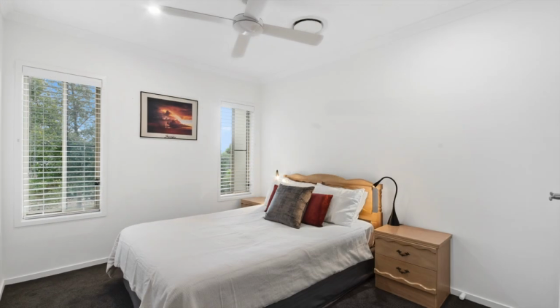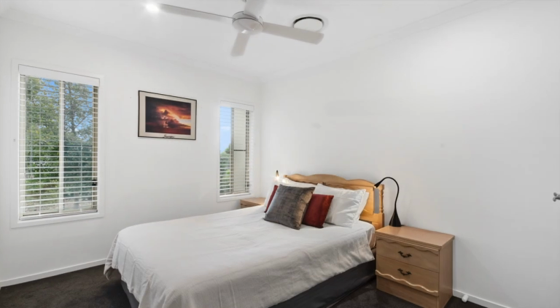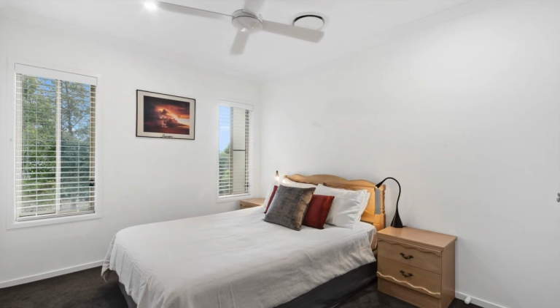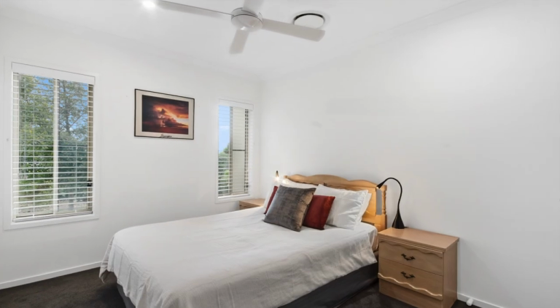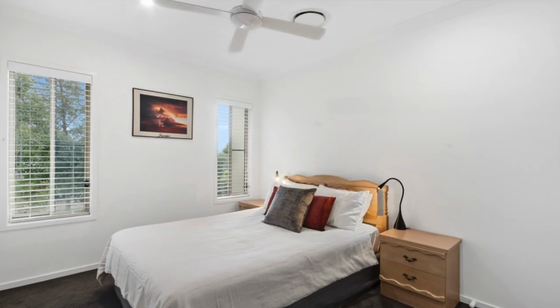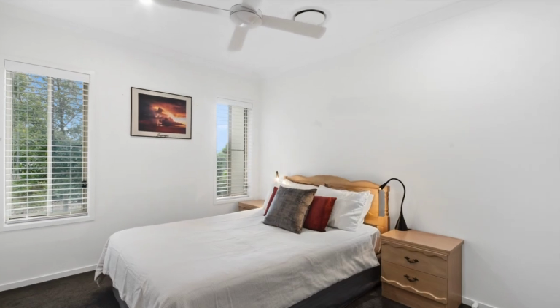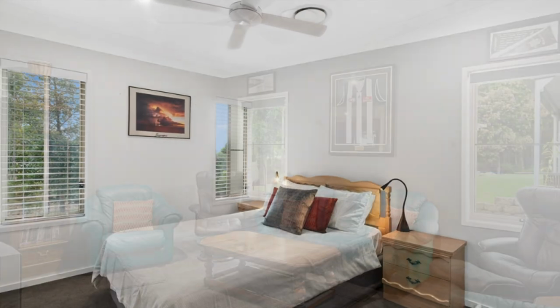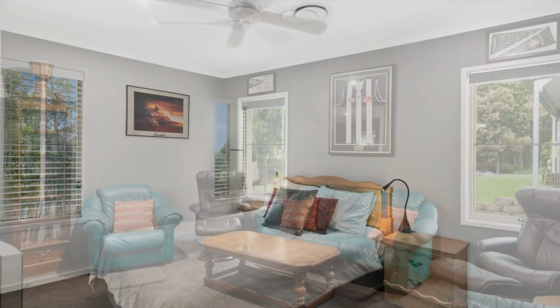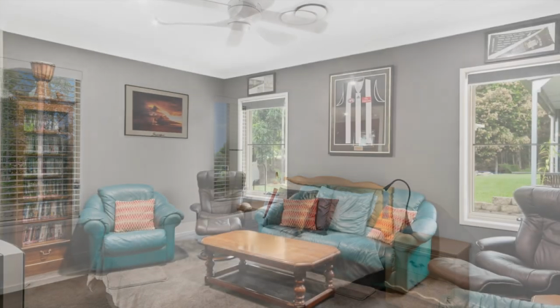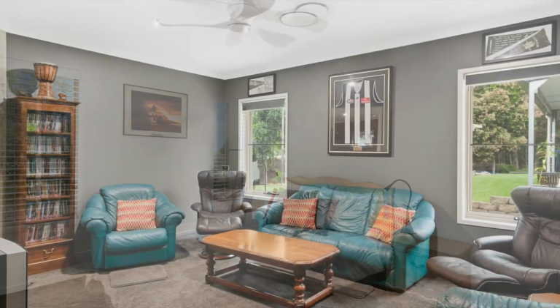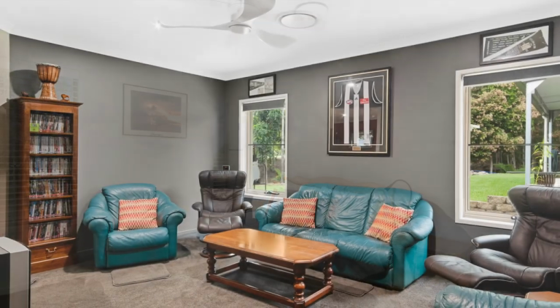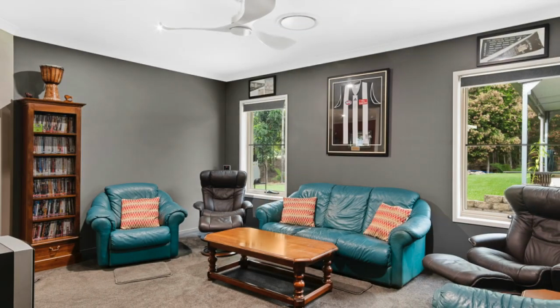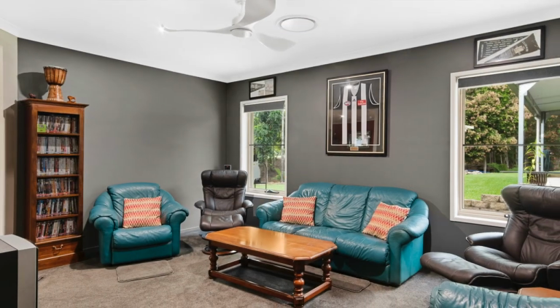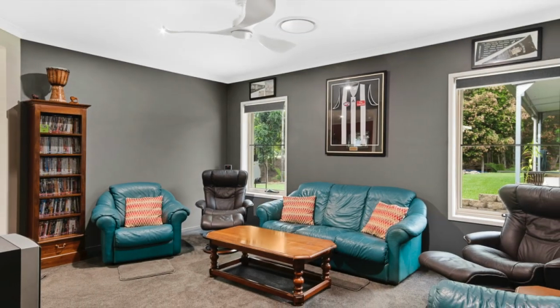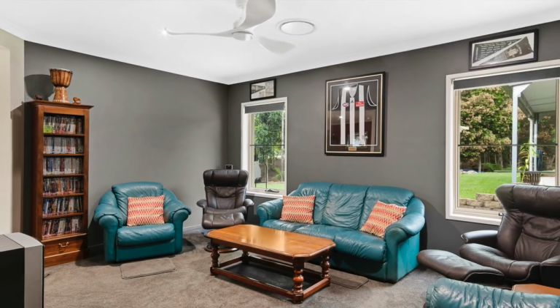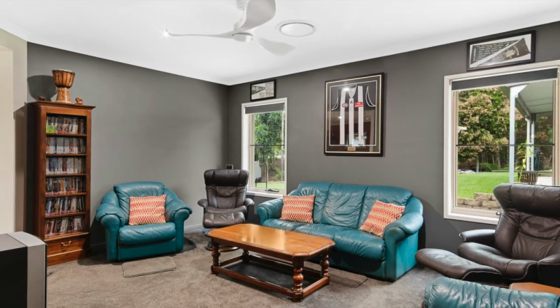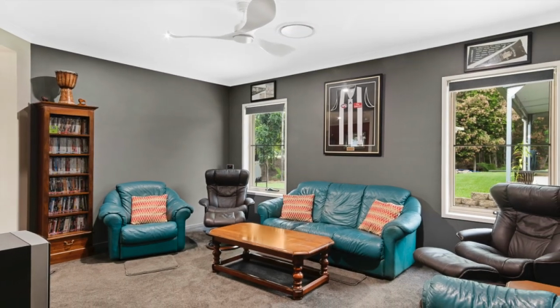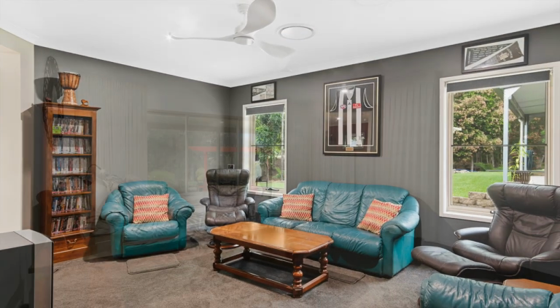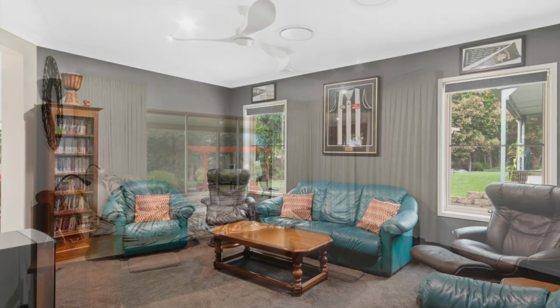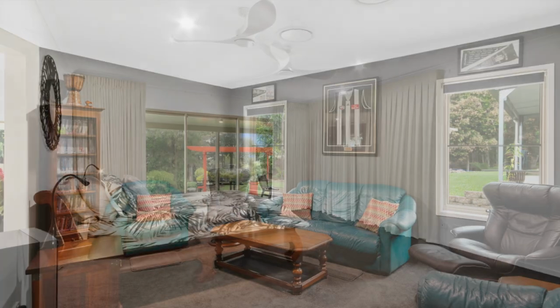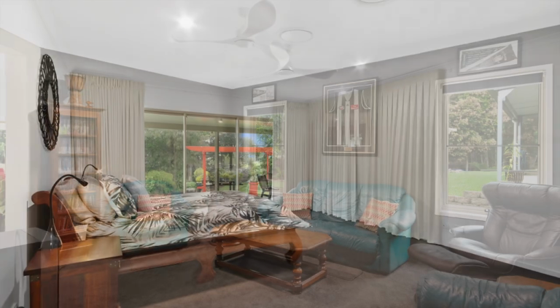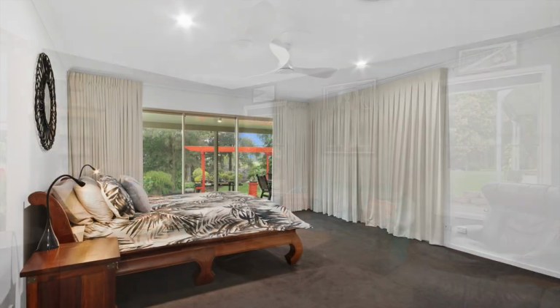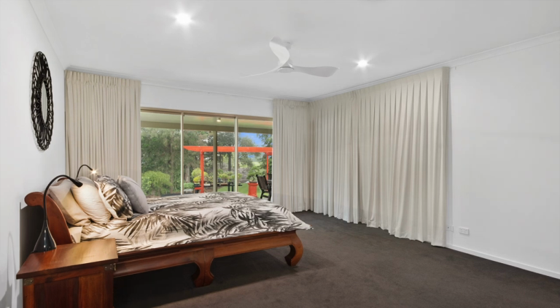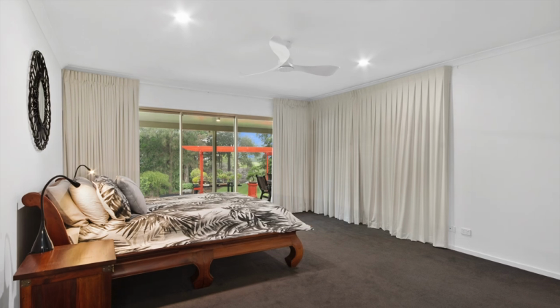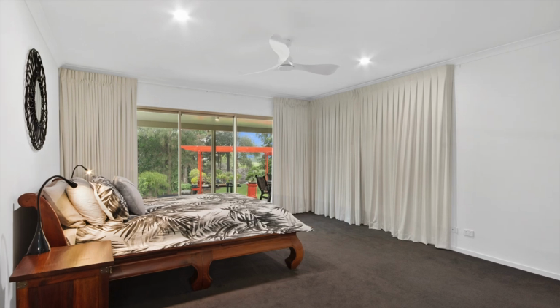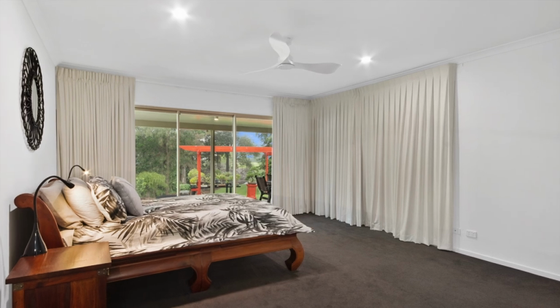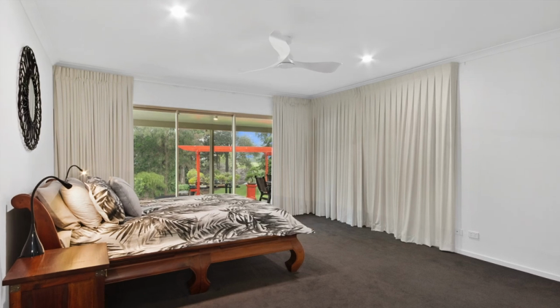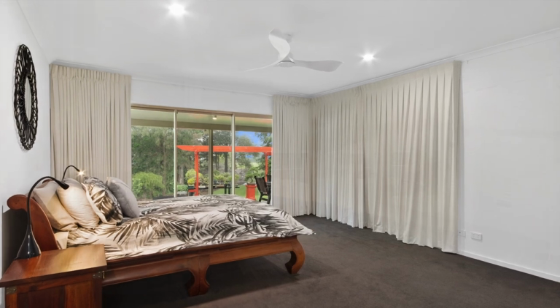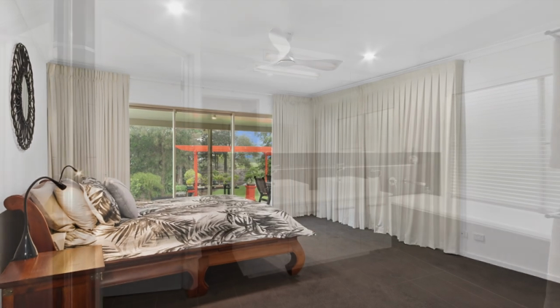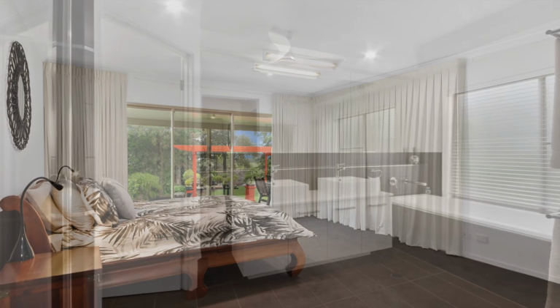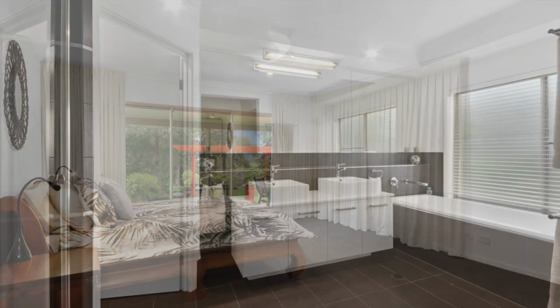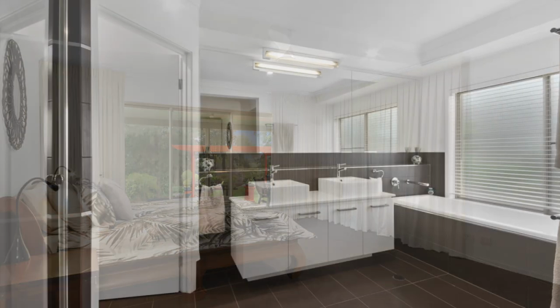We're on a beautiful cul-de-sac street in a new estate. This home is only just 10 years old.